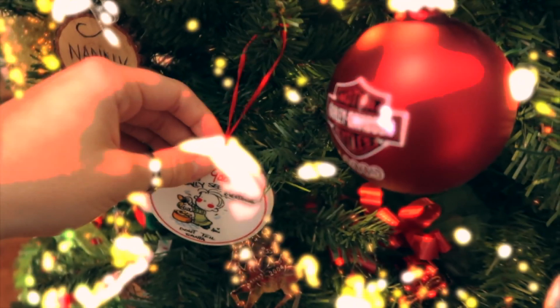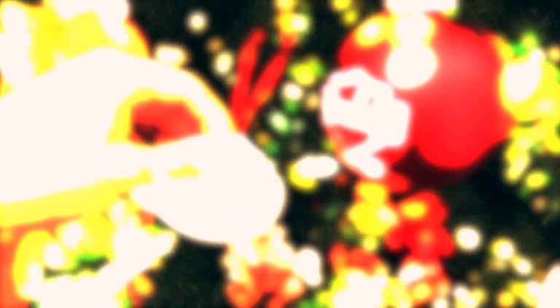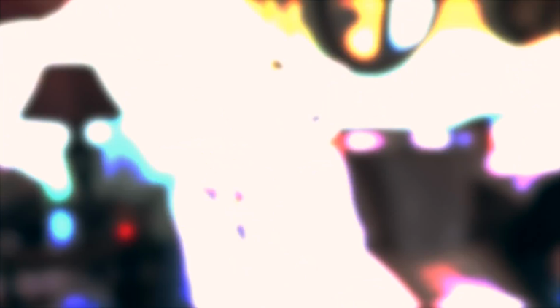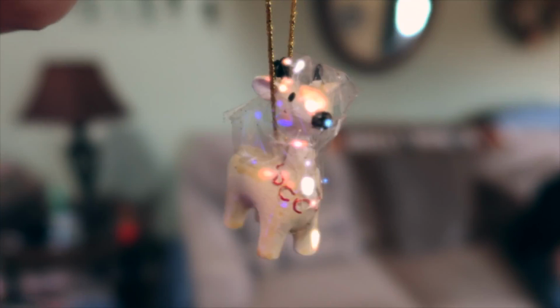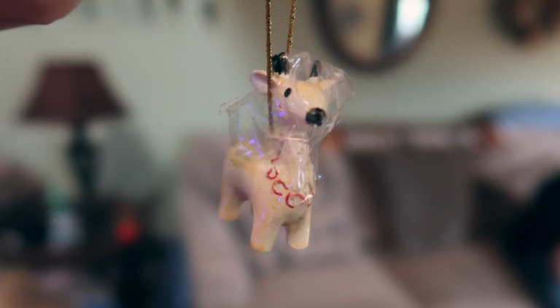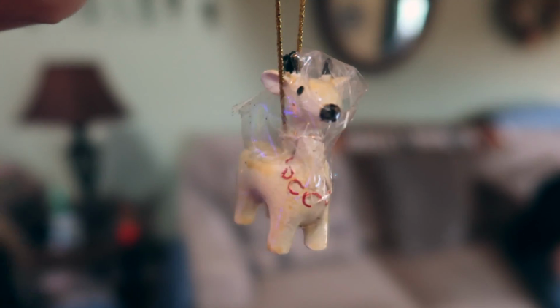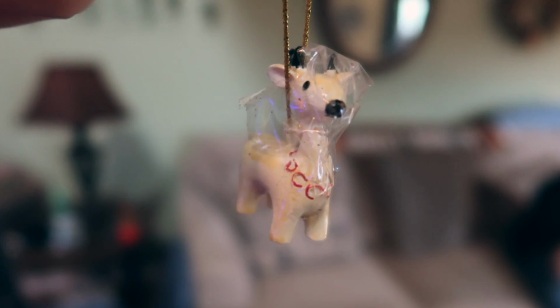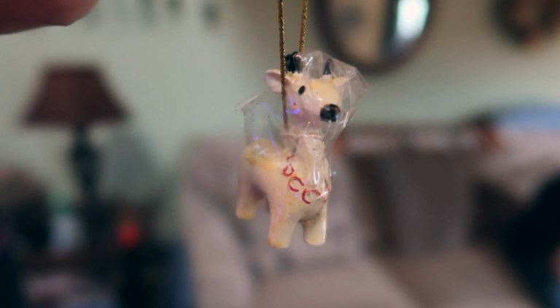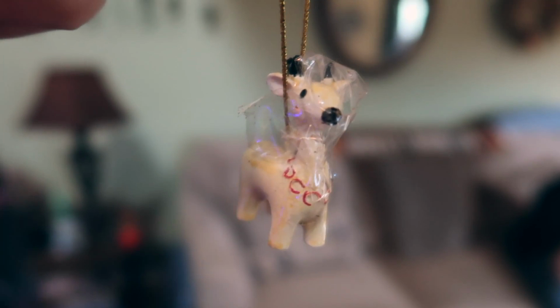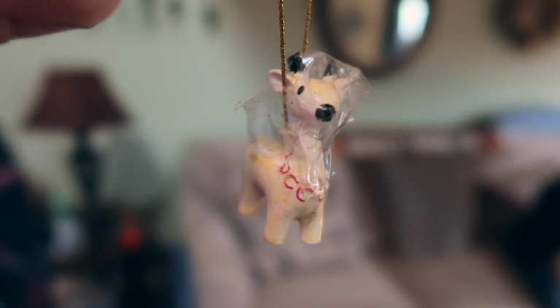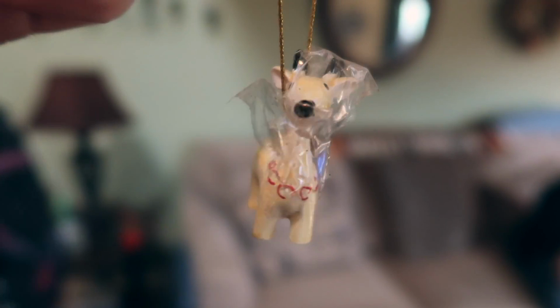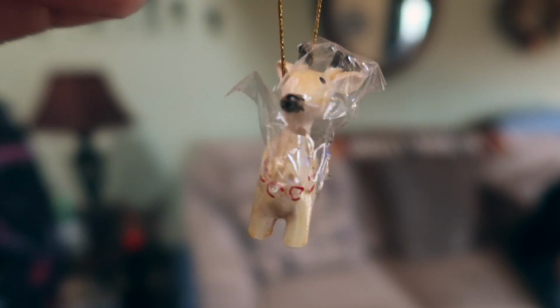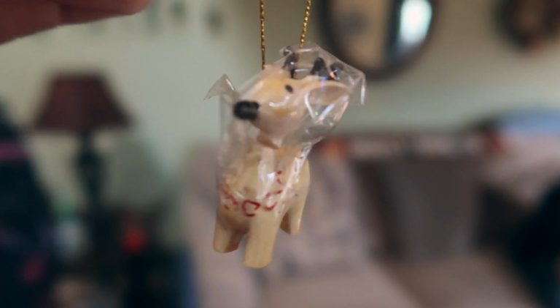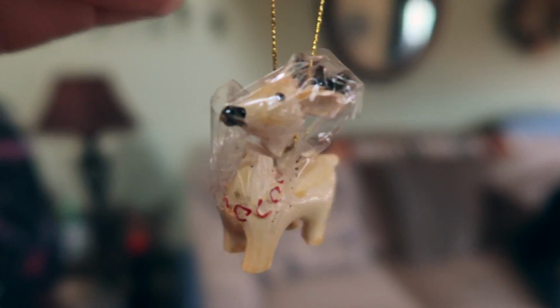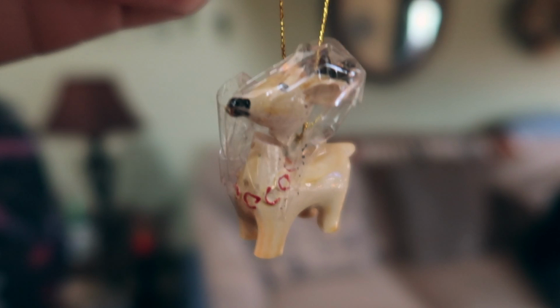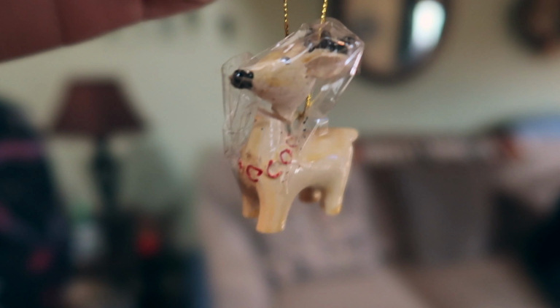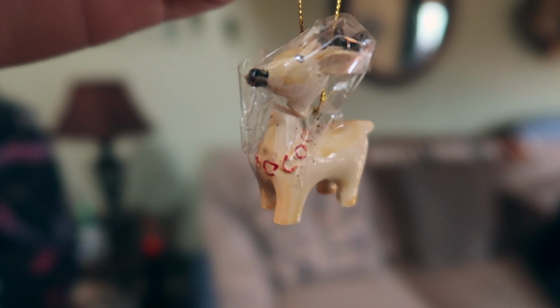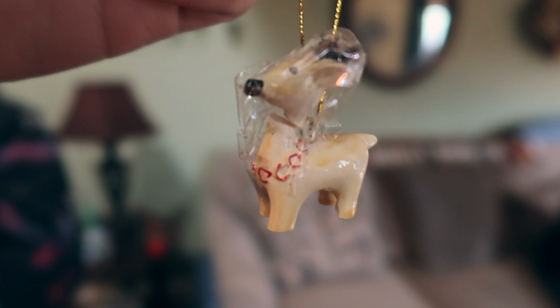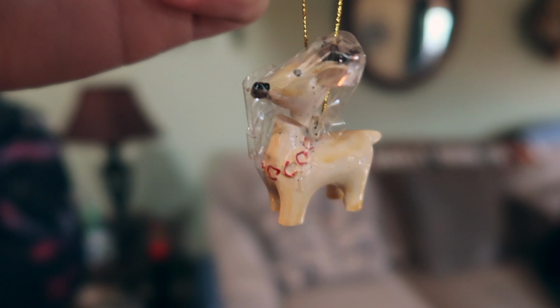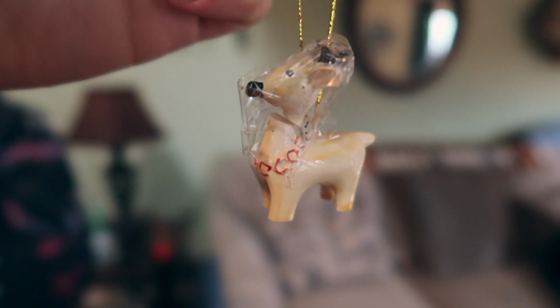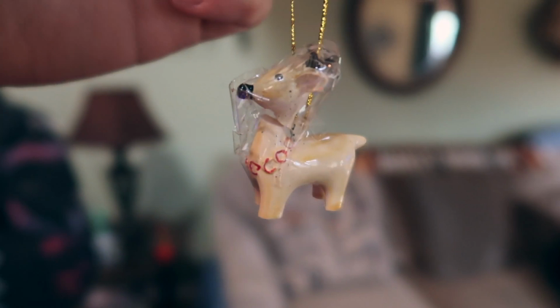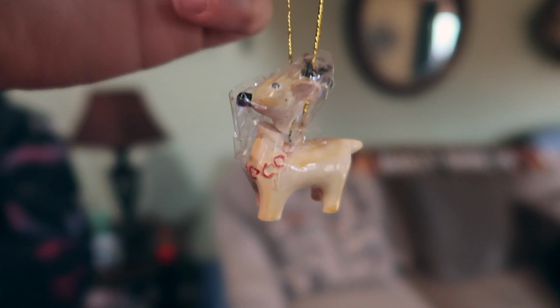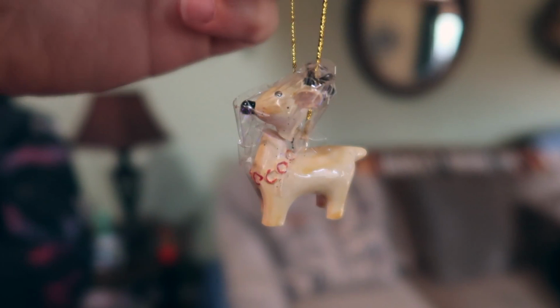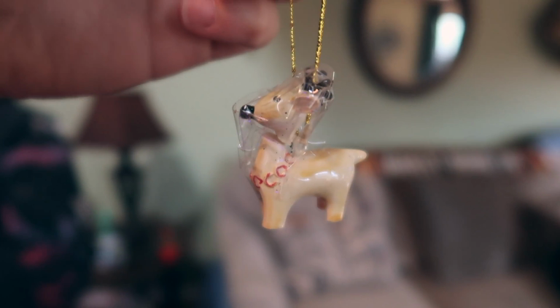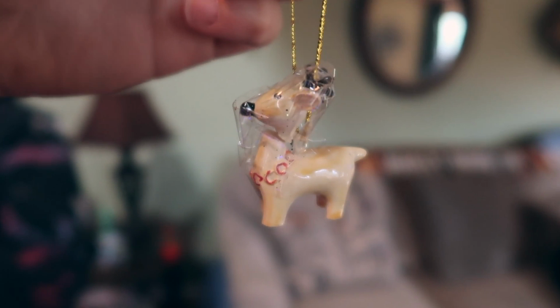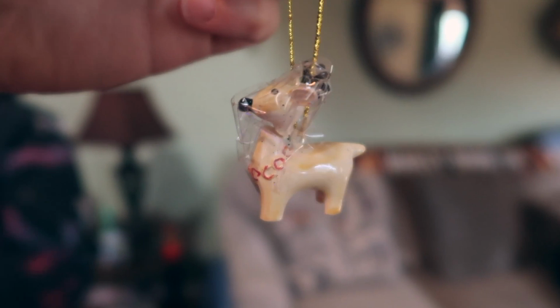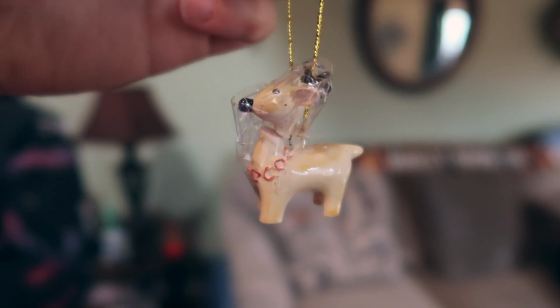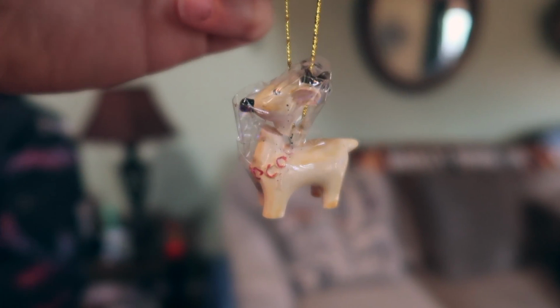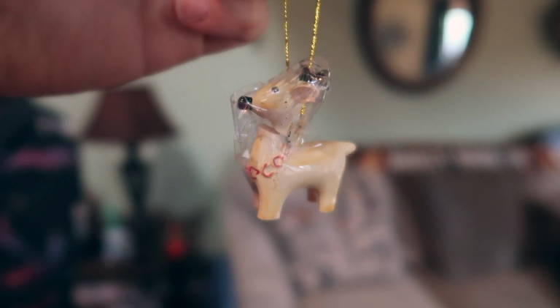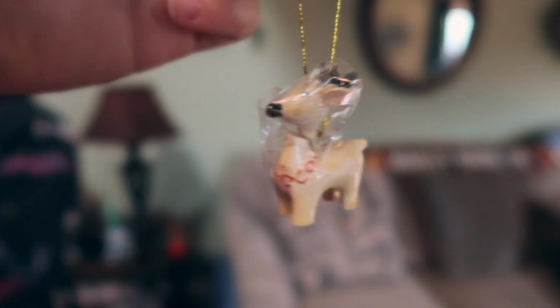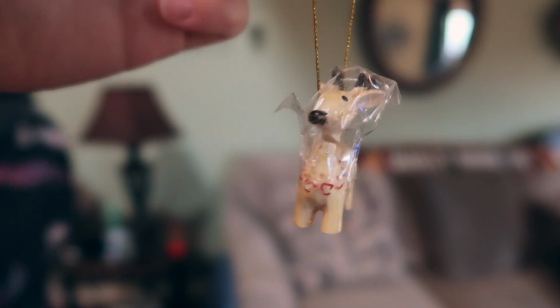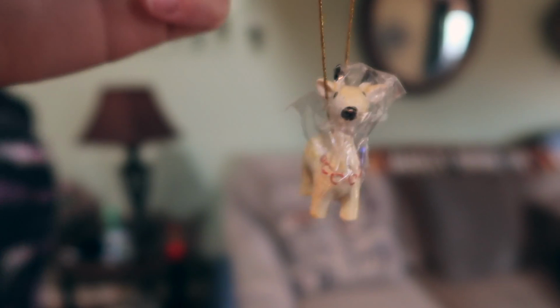I got upset when I was little — this one broke, so I taped its head together, and we still hang it up.